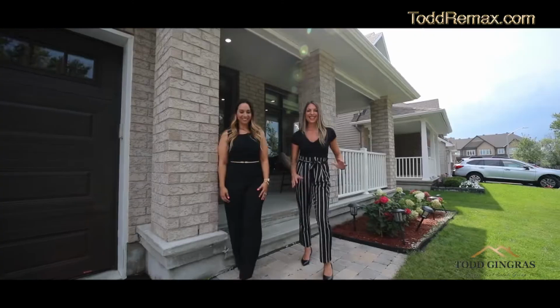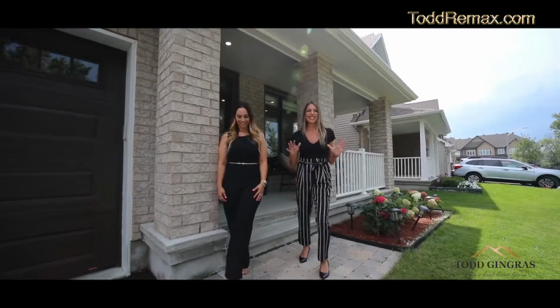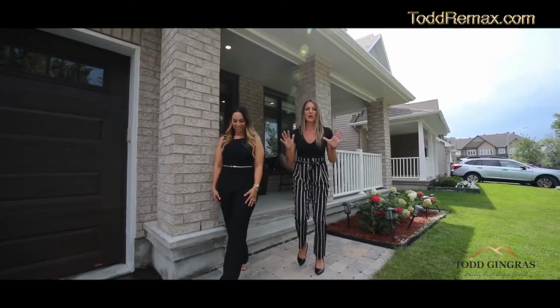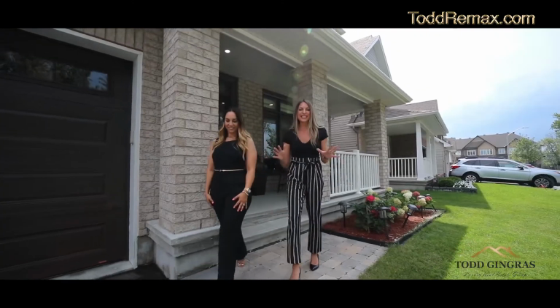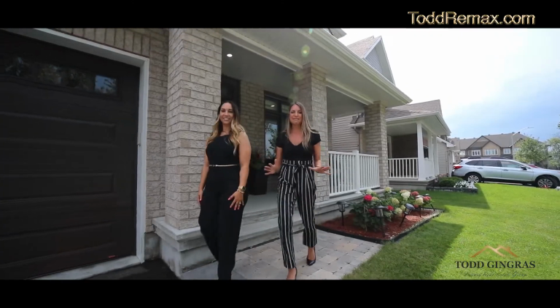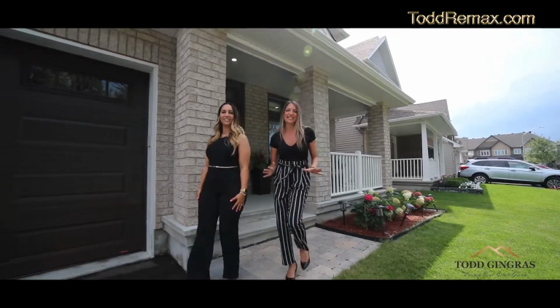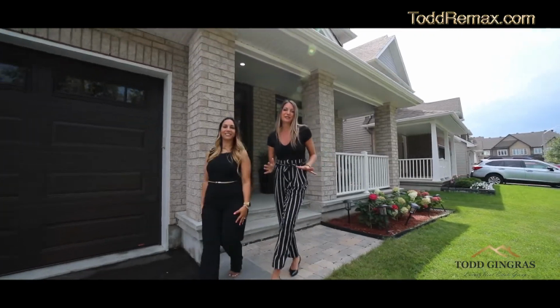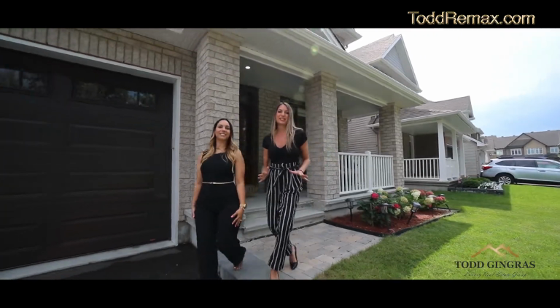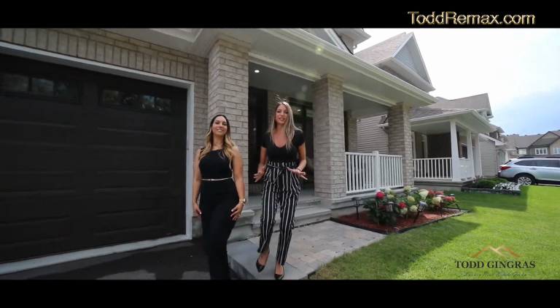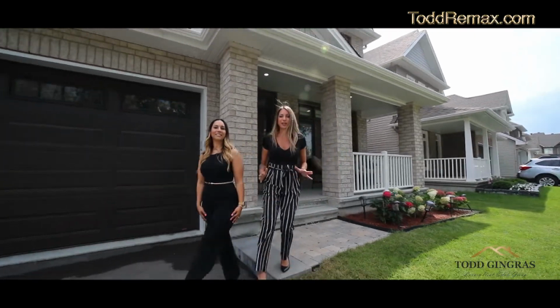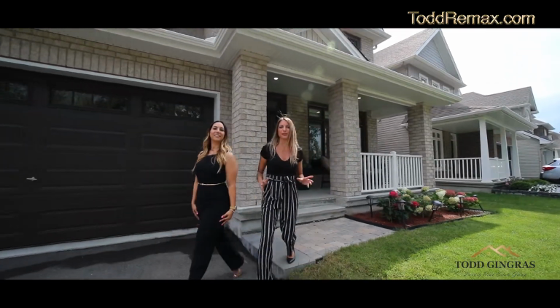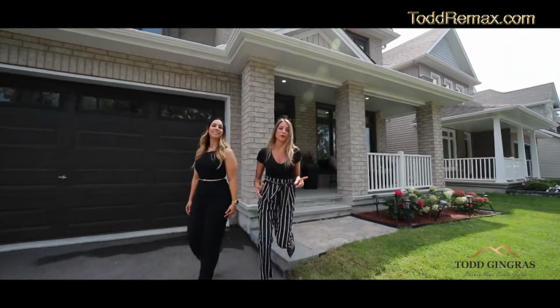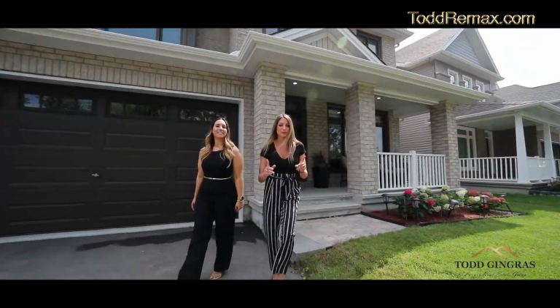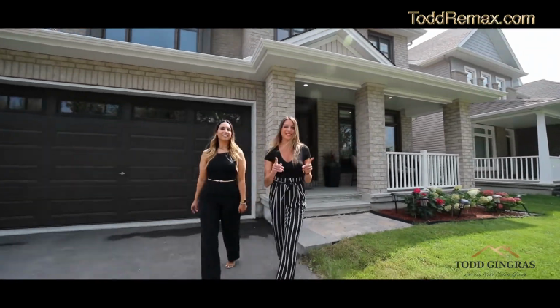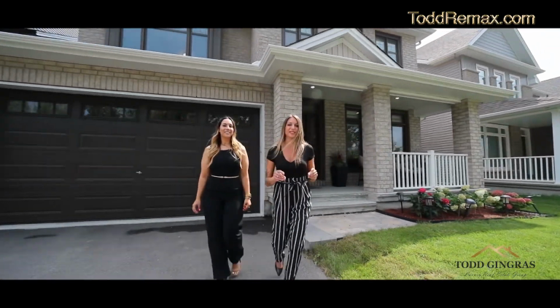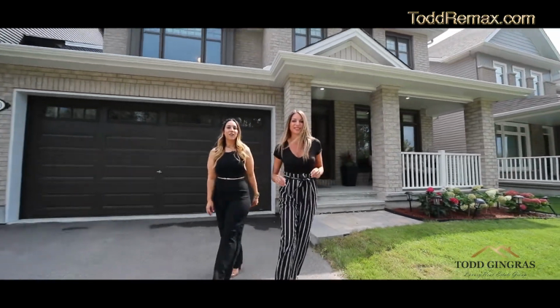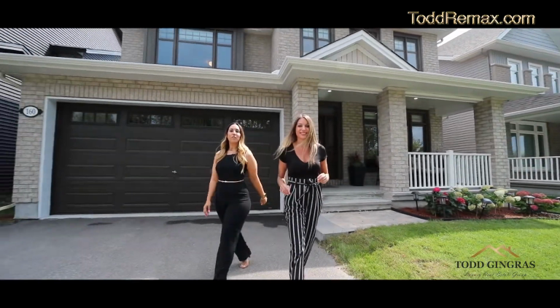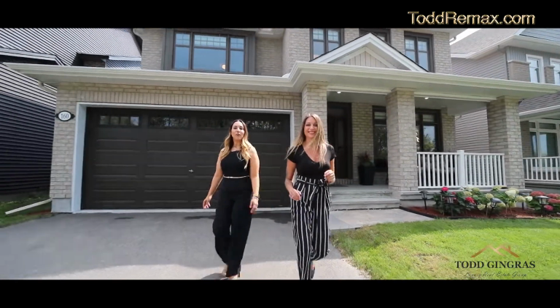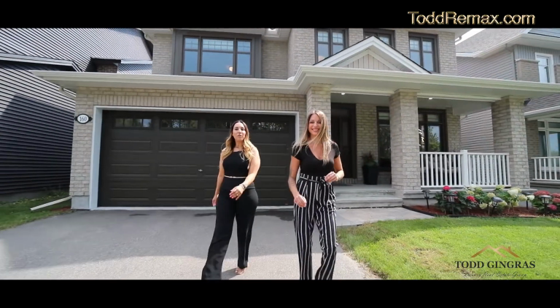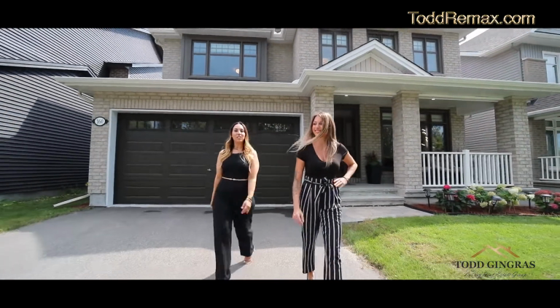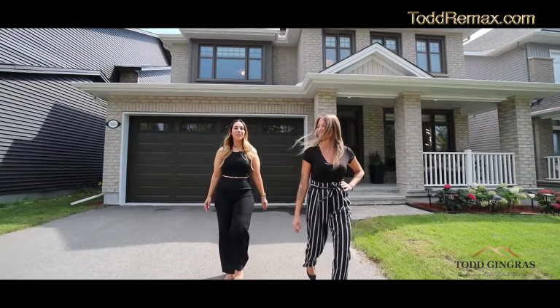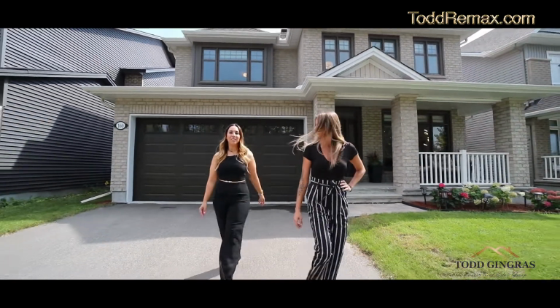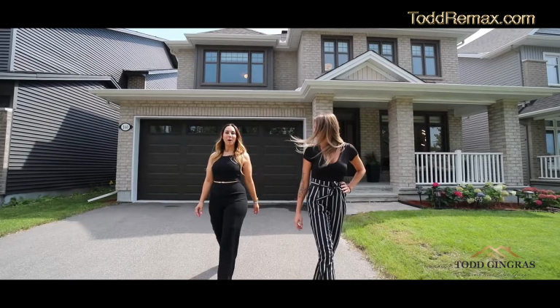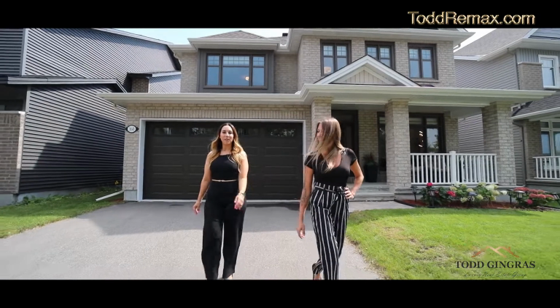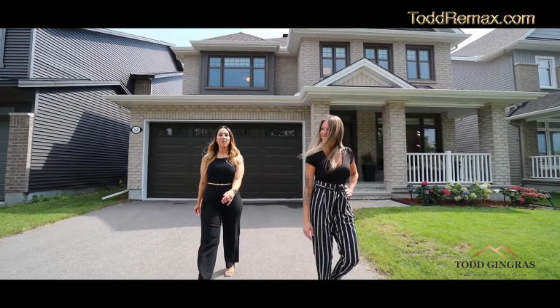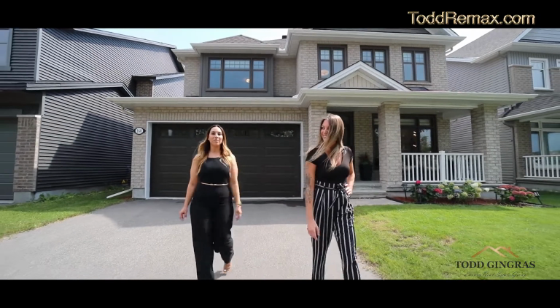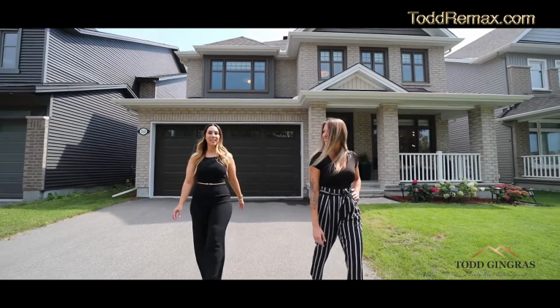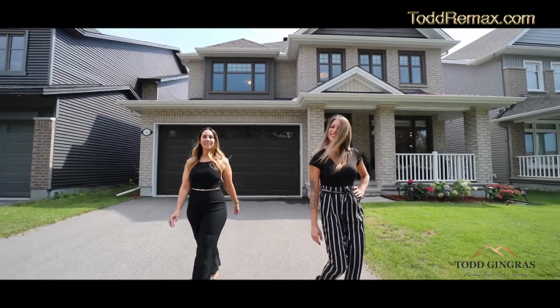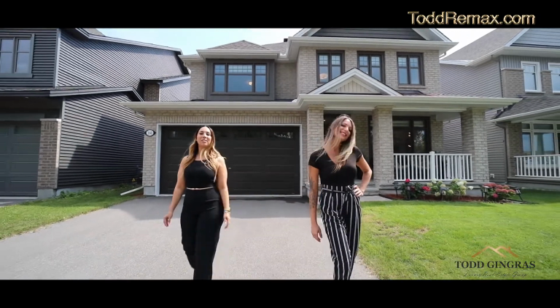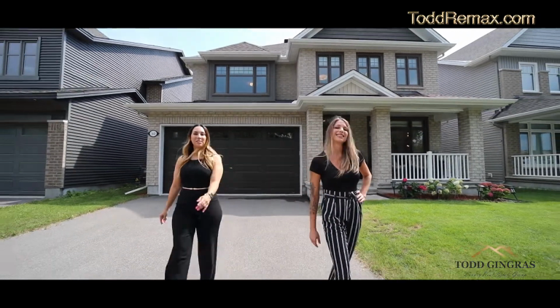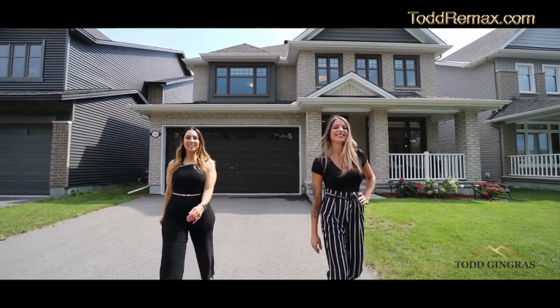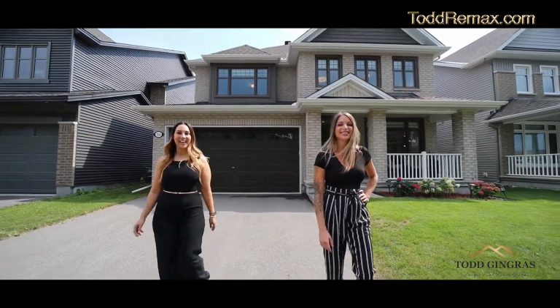The only thing missing from this incredible home is you. For more information on this property or others like it, reach out to us today.